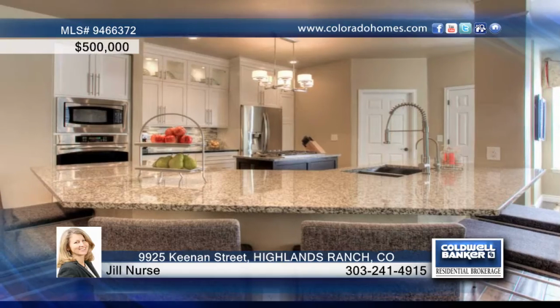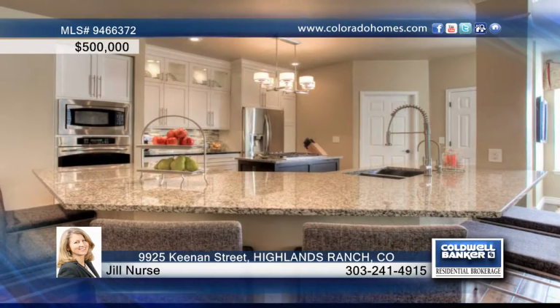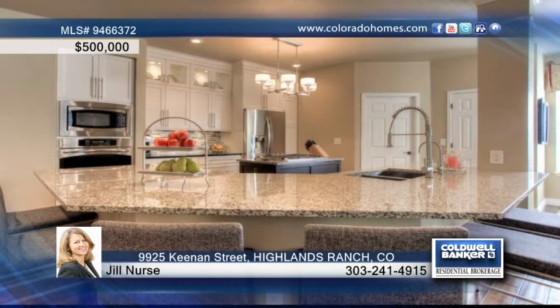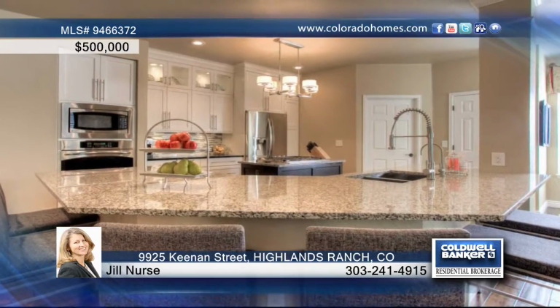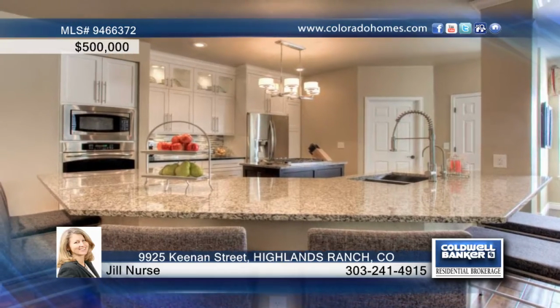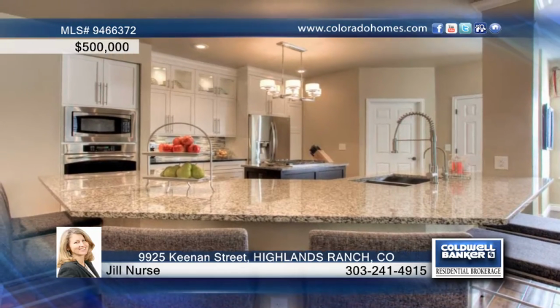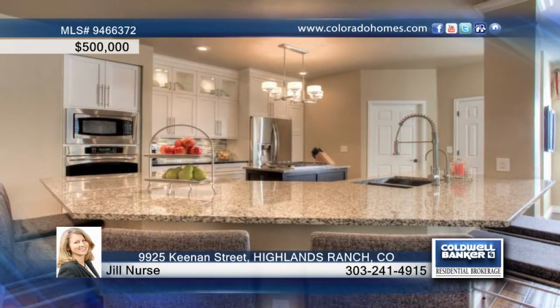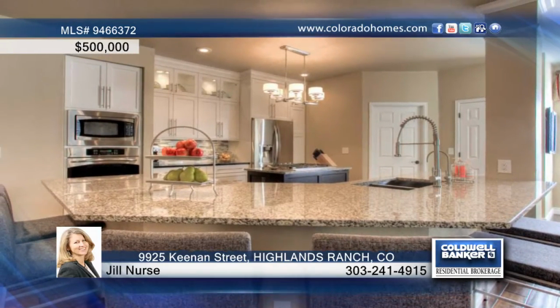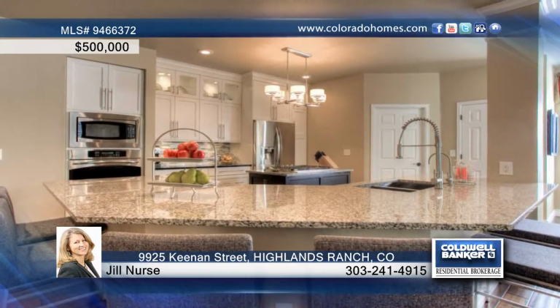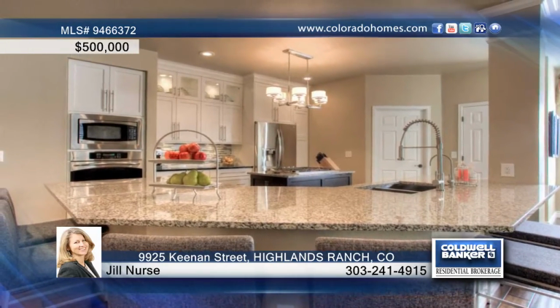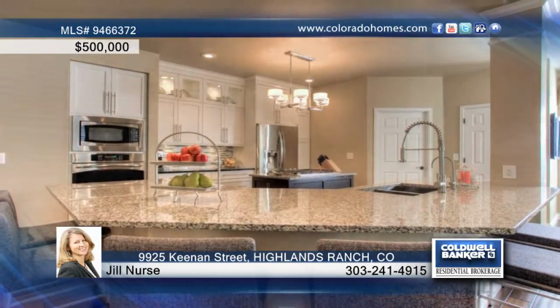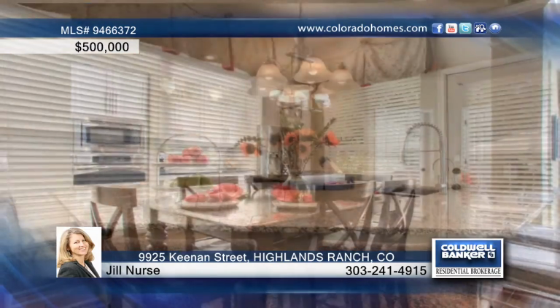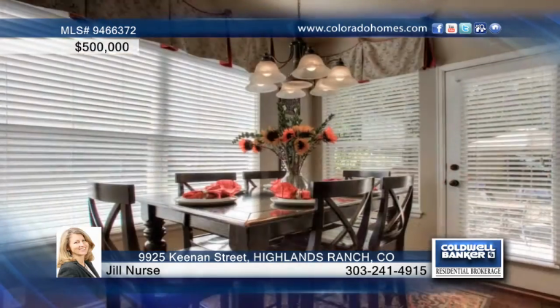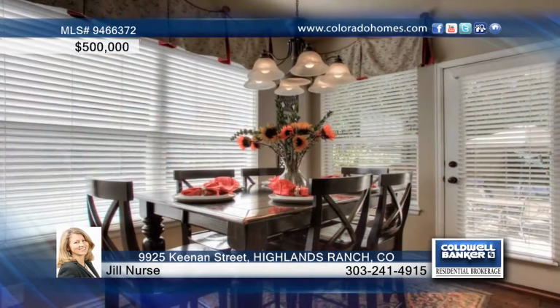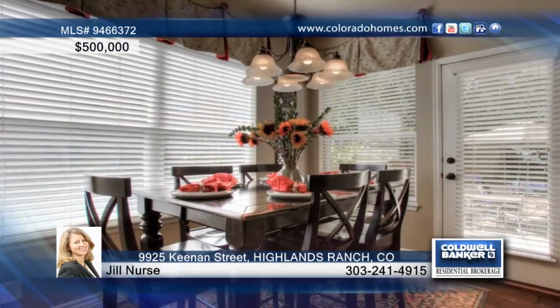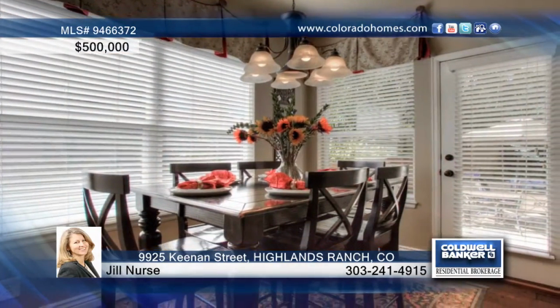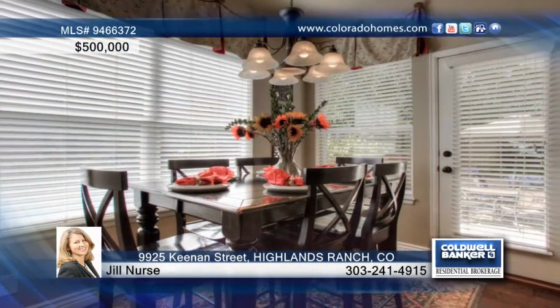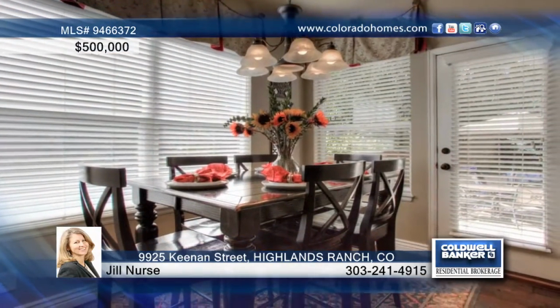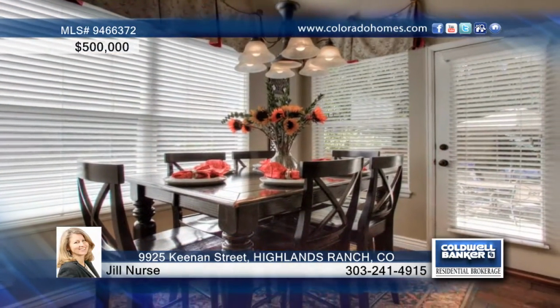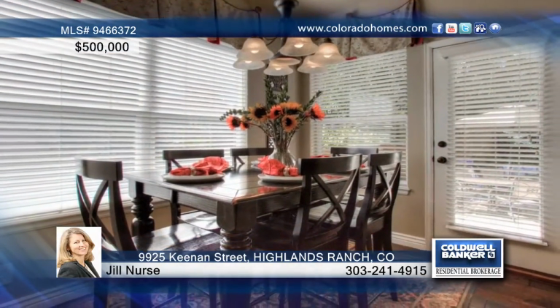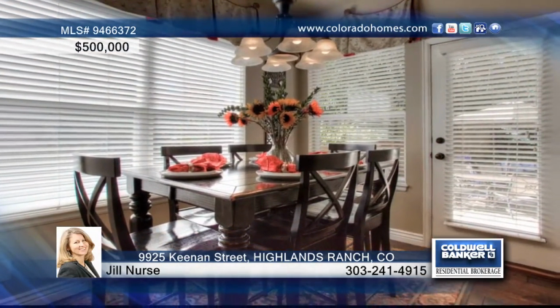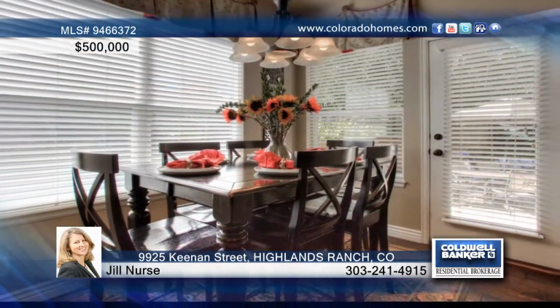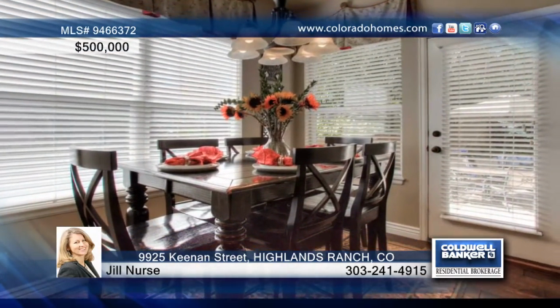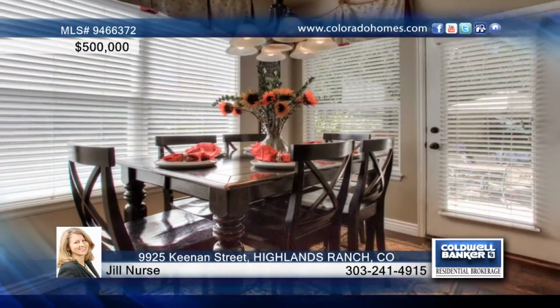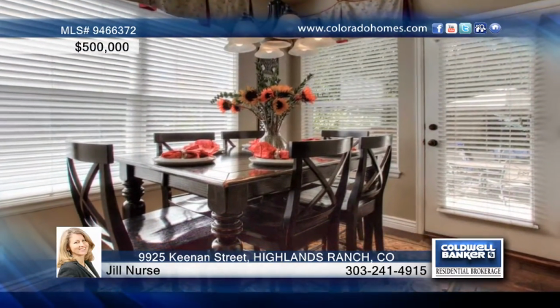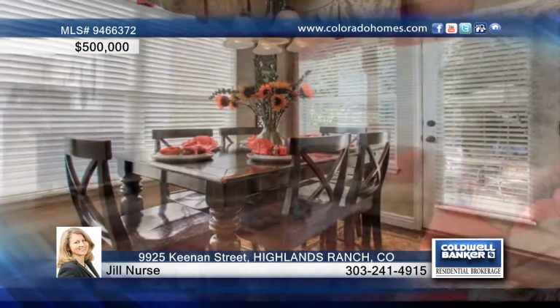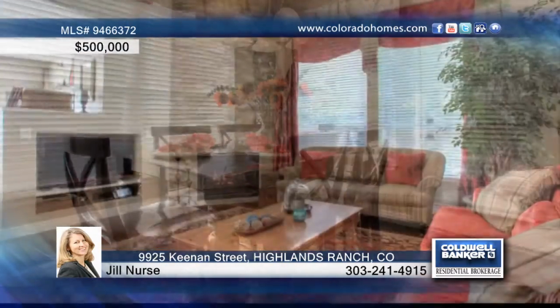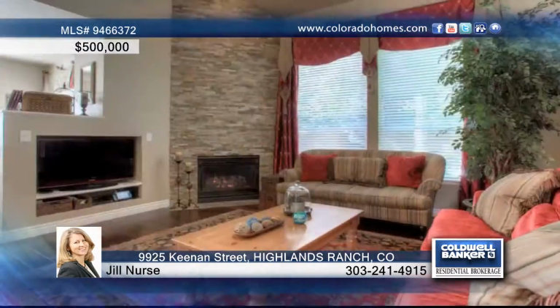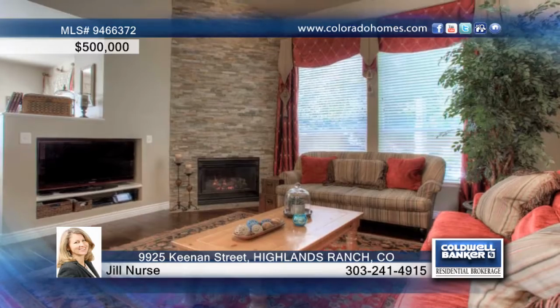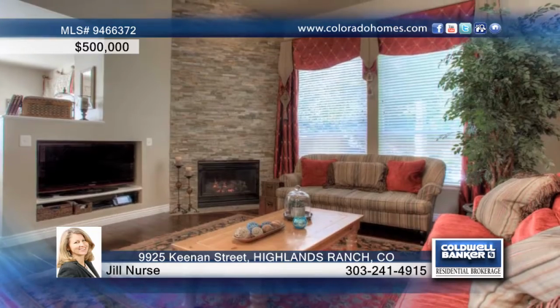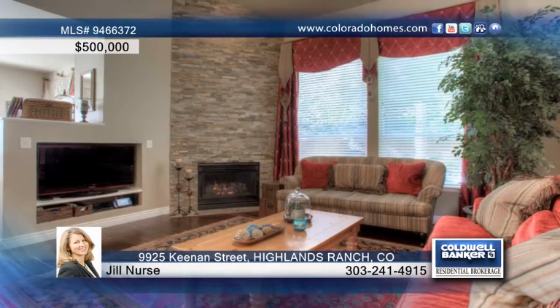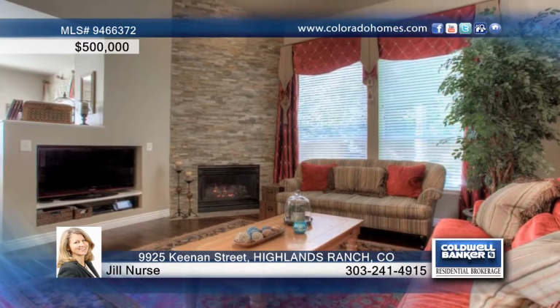The main floor master has a bay window overlooking the backyard, a walk-in closet, and a 5 piece master bath.